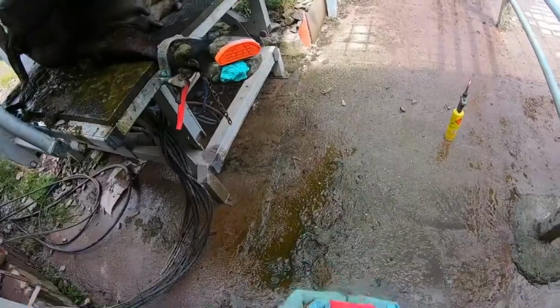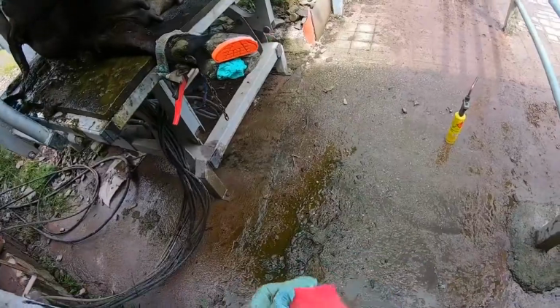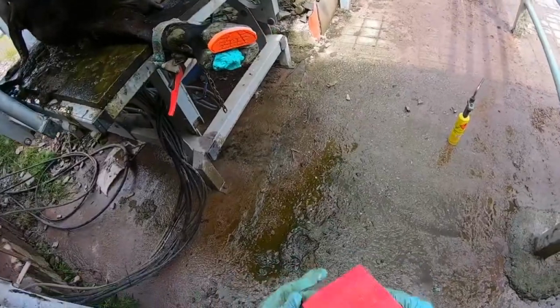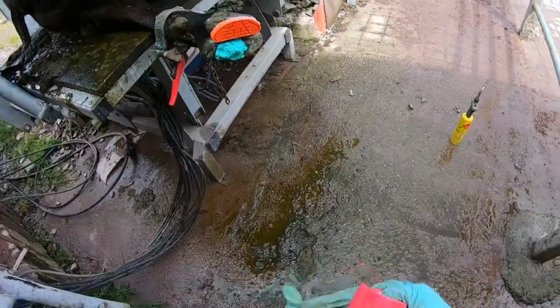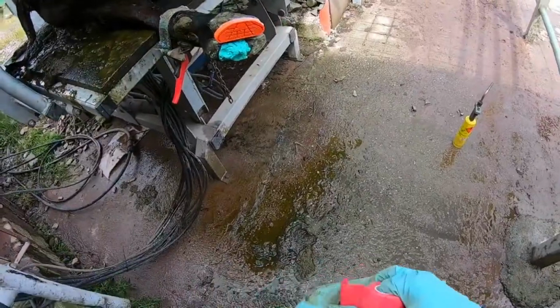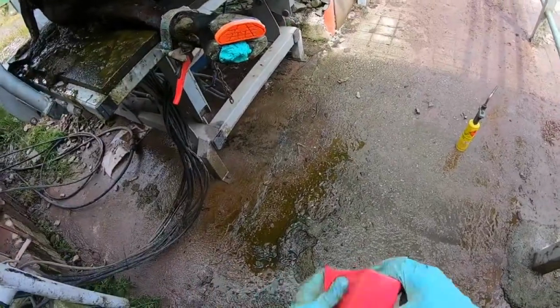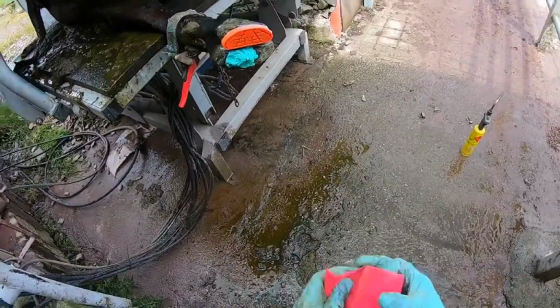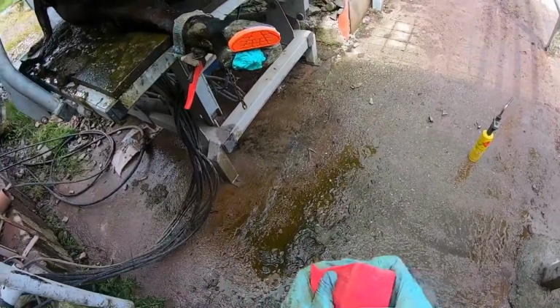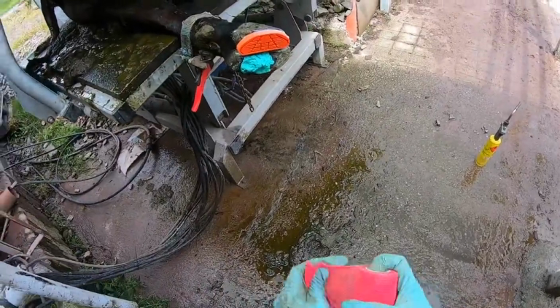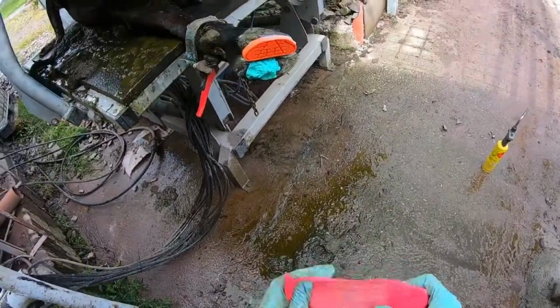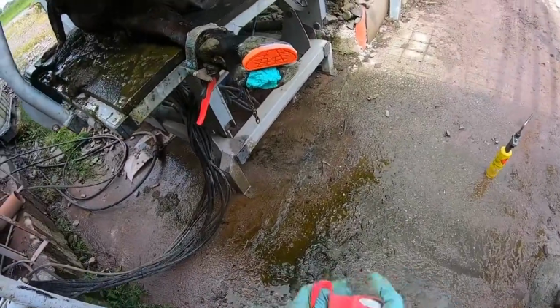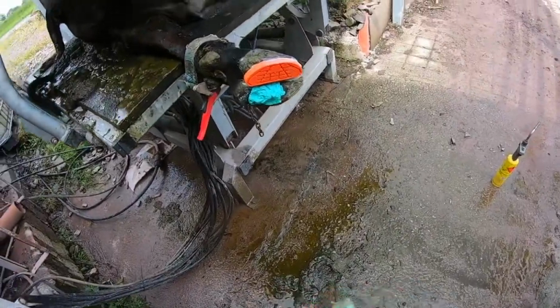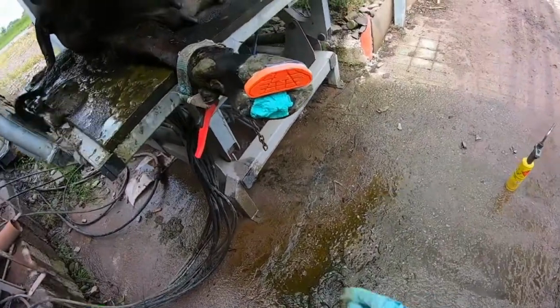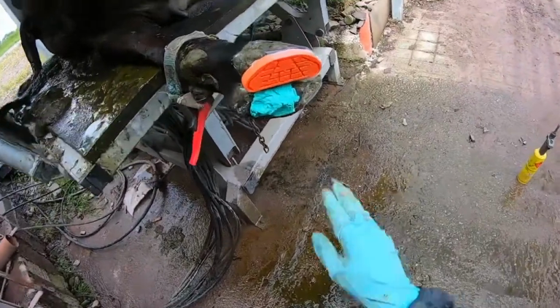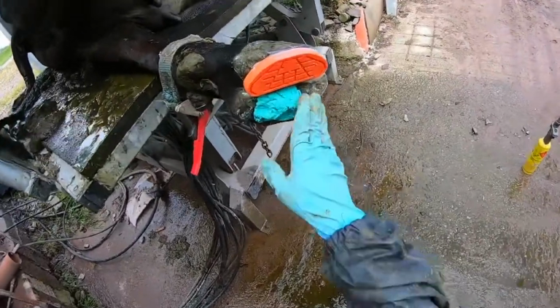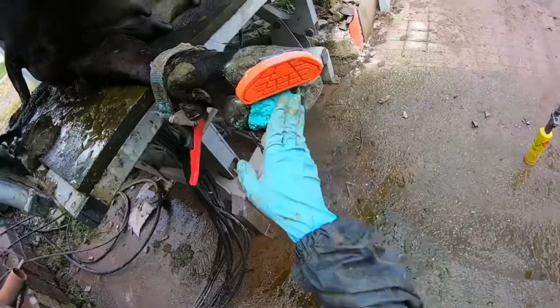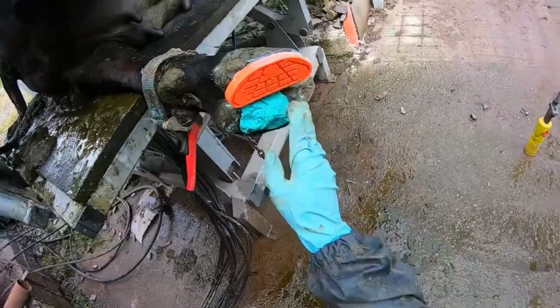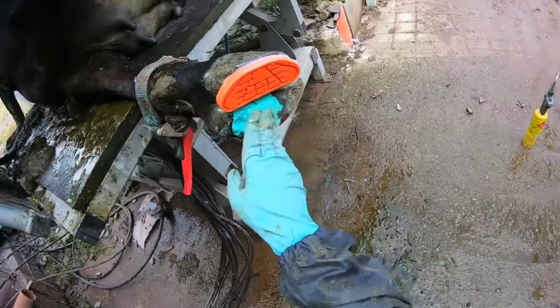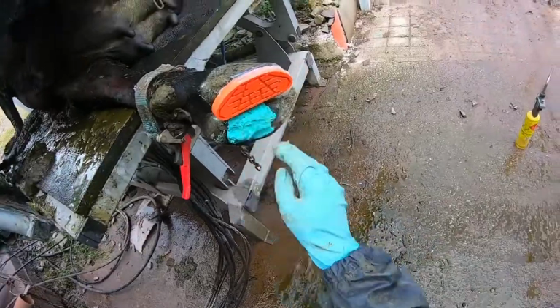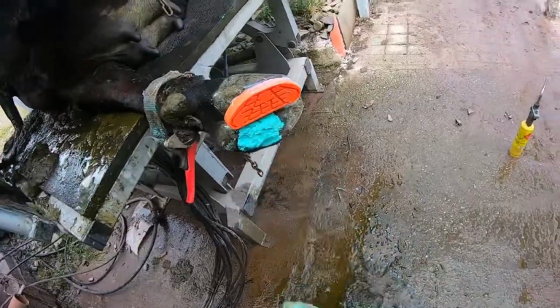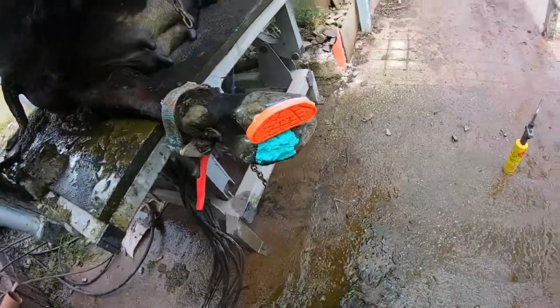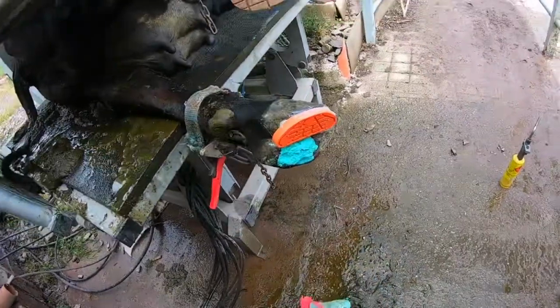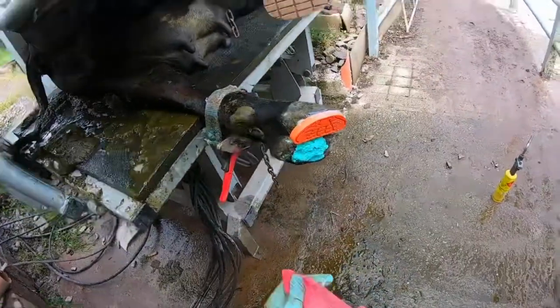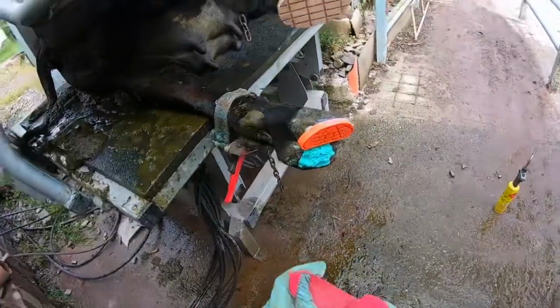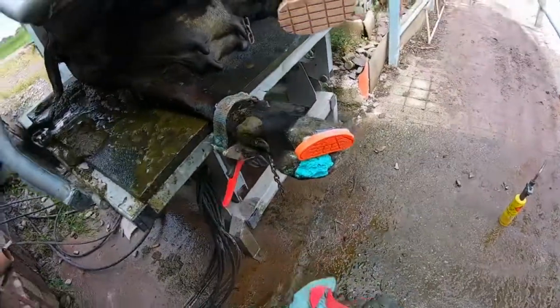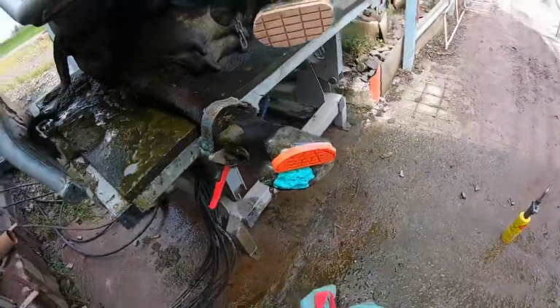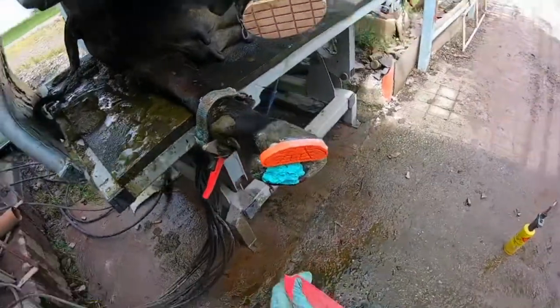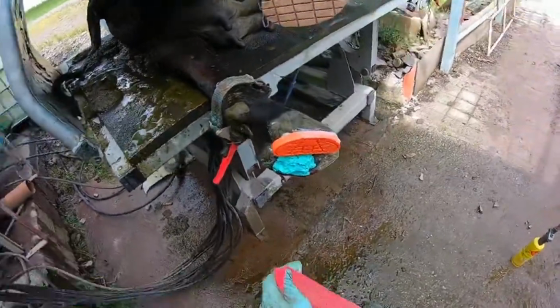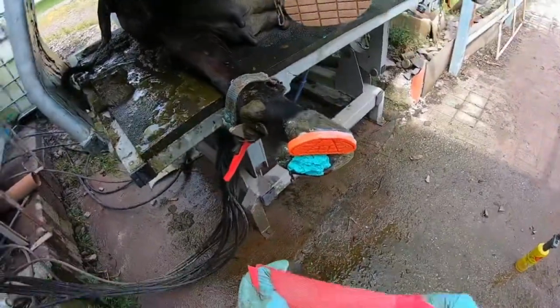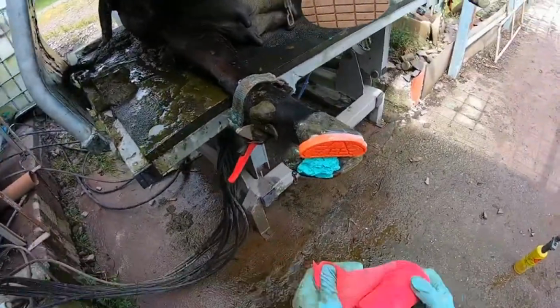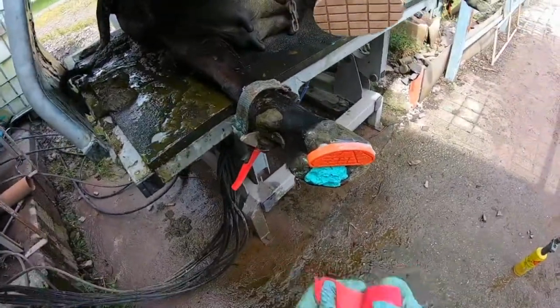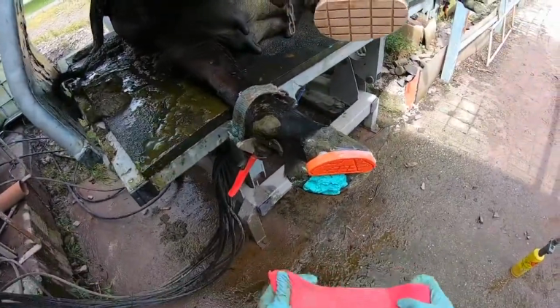I'm going to put a bandage on this girl here. I've just pushed on the paste and I'm going to wrap it up.